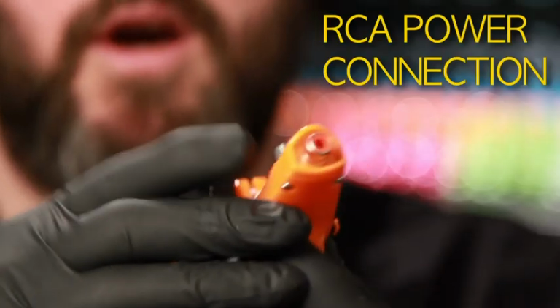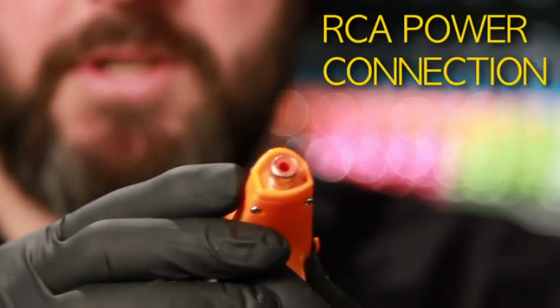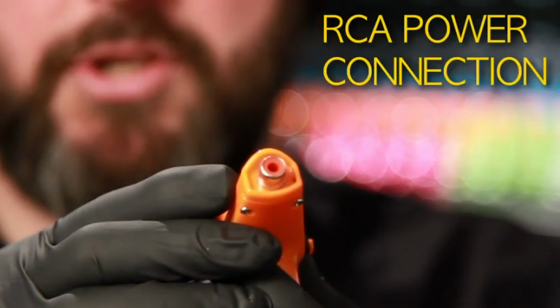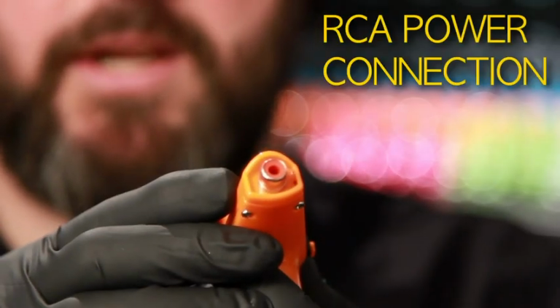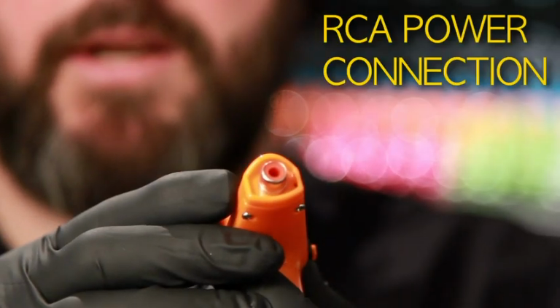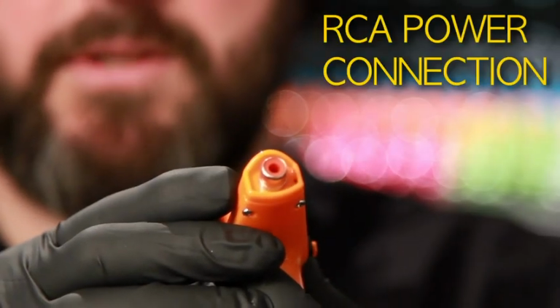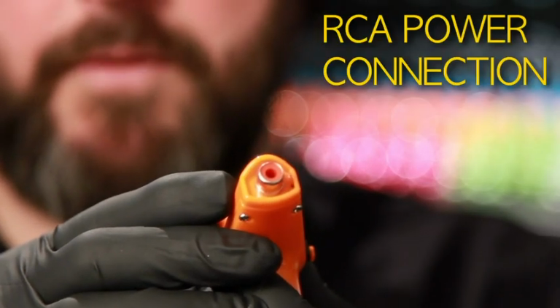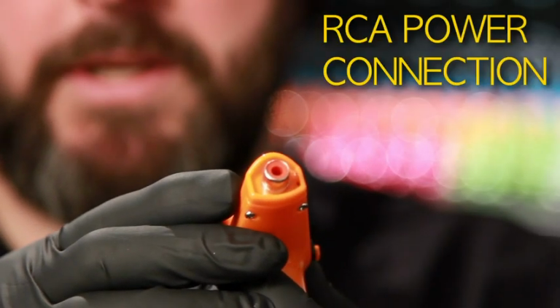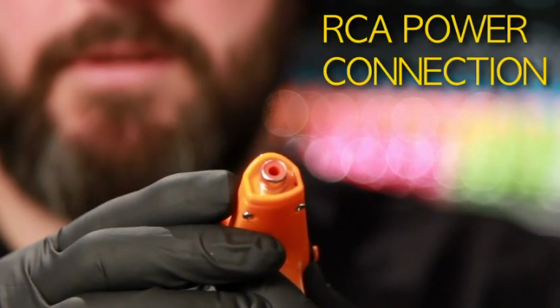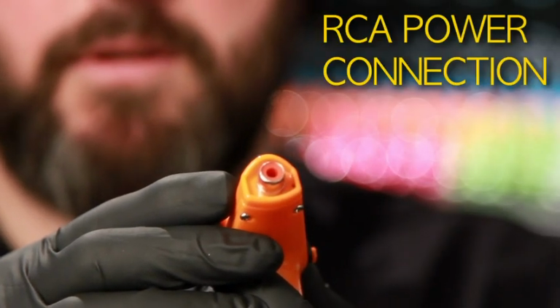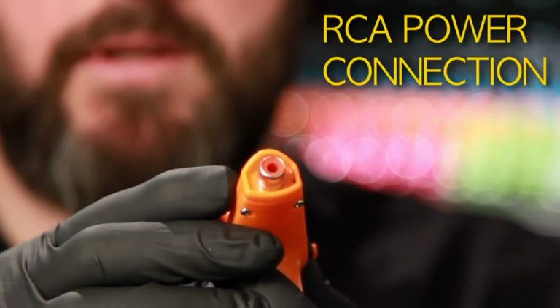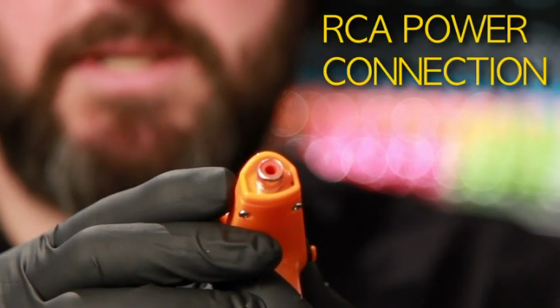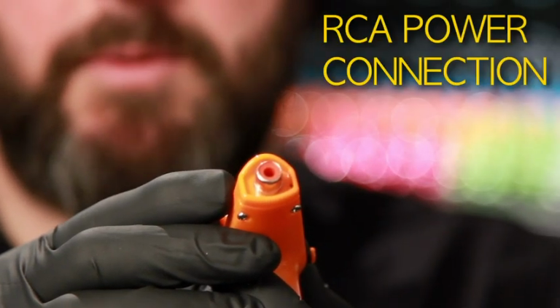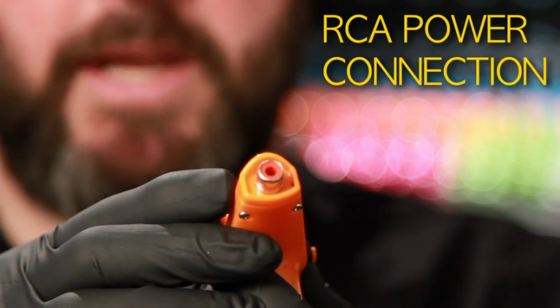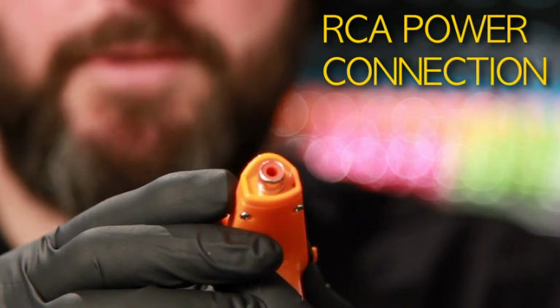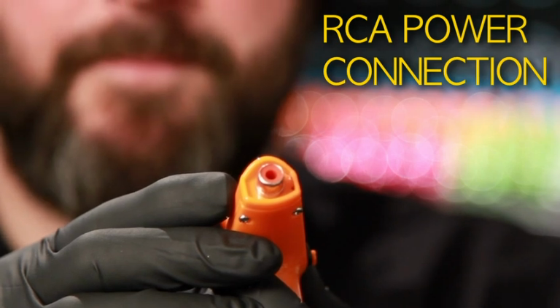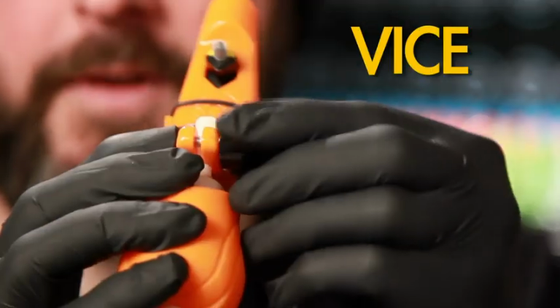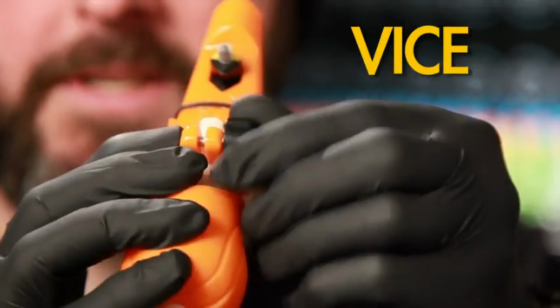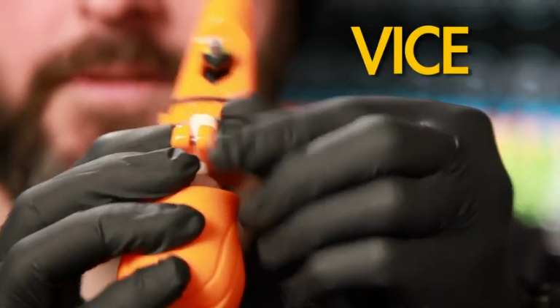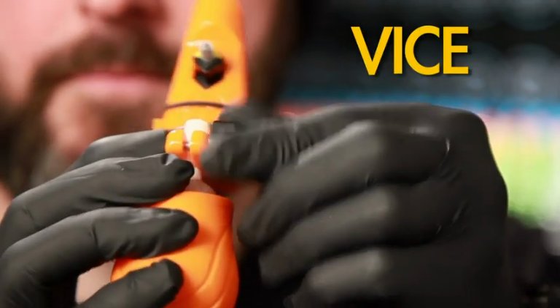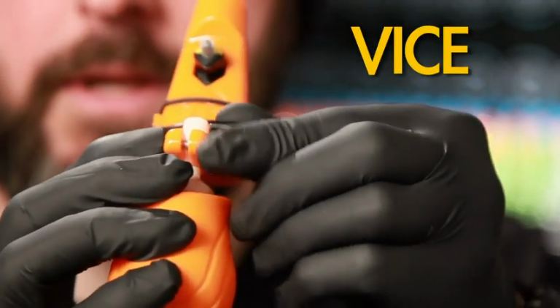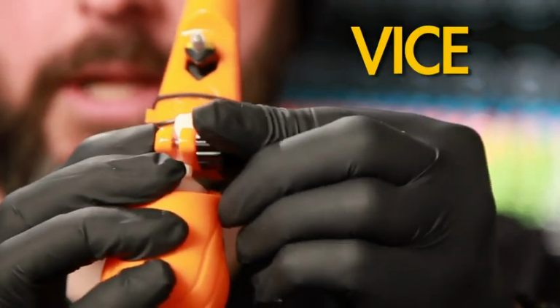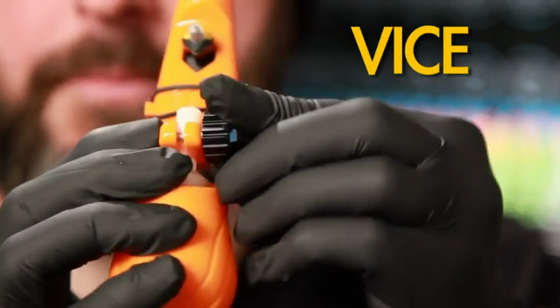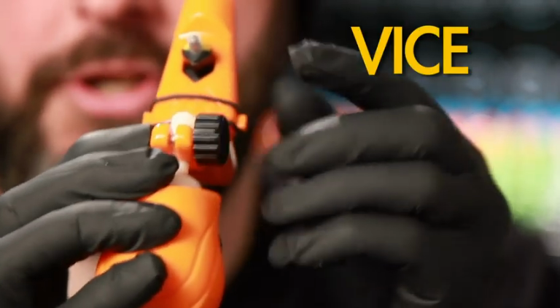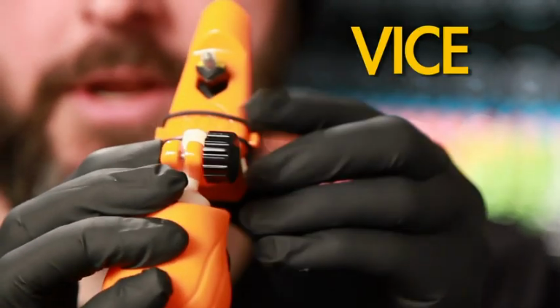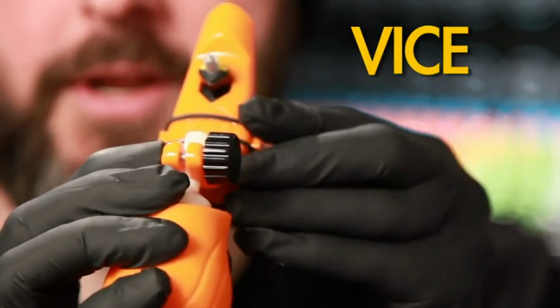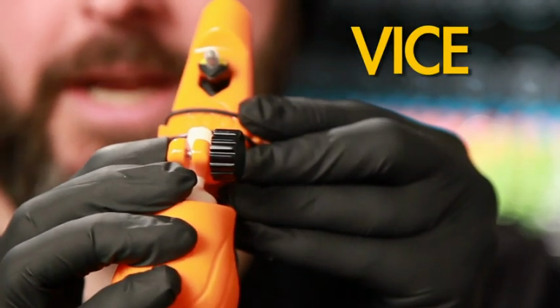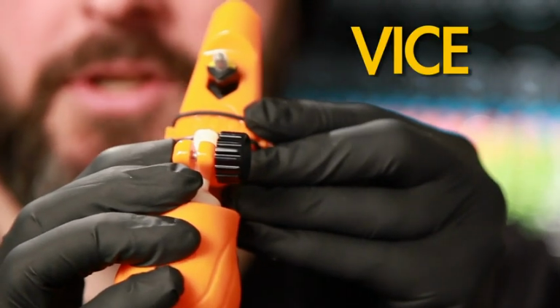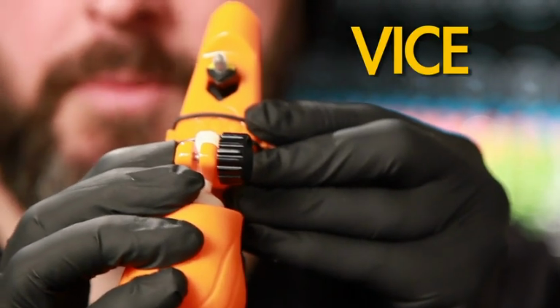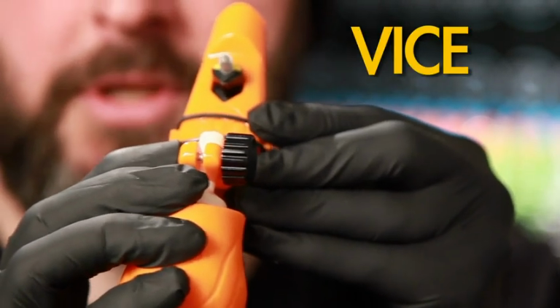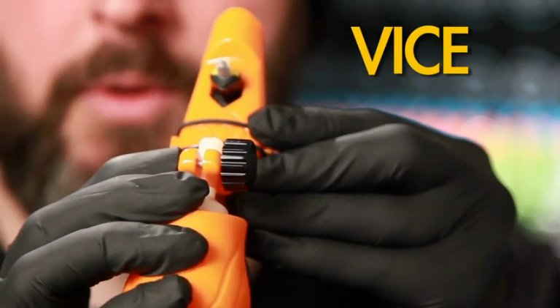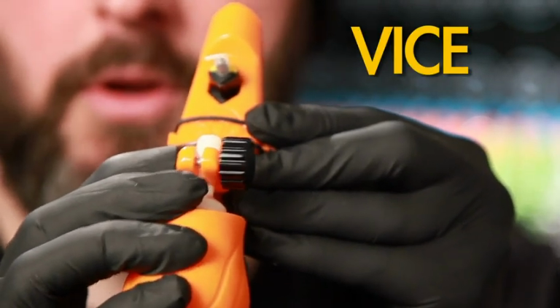RCA jack, nice and convenient, nice stable connection. Vice, a little bit of pressure, nice super secure lock.